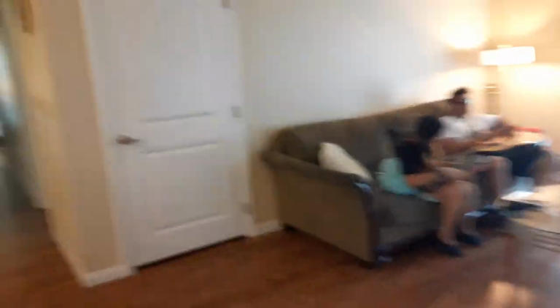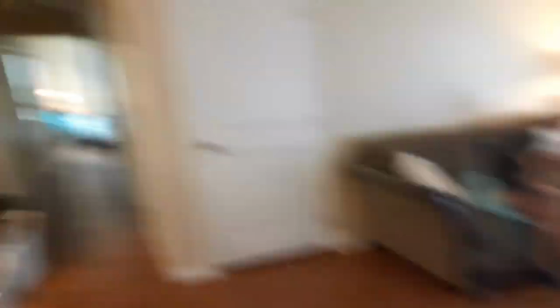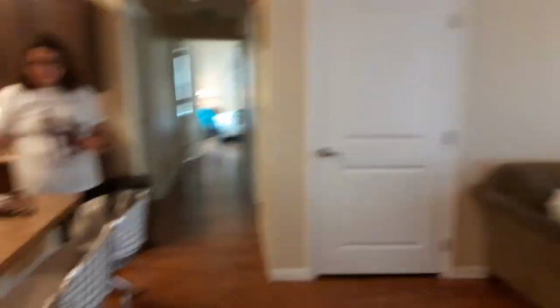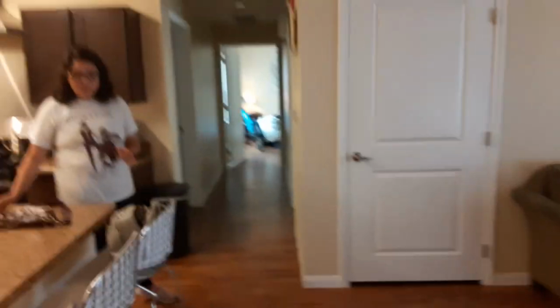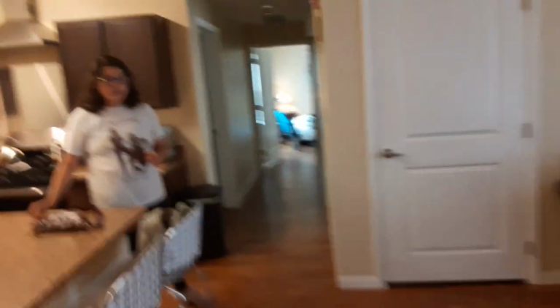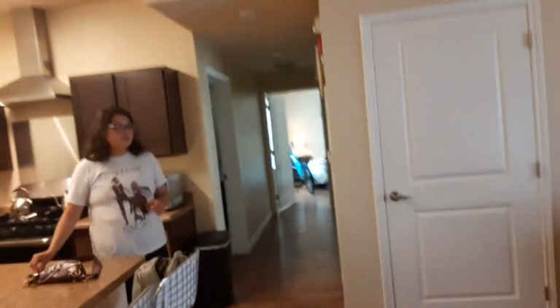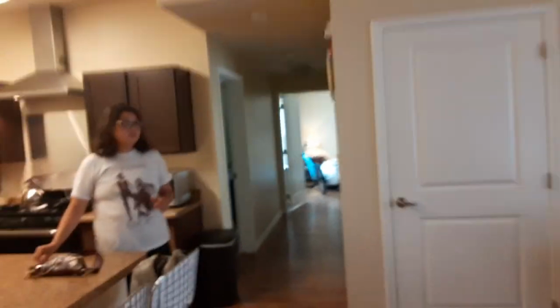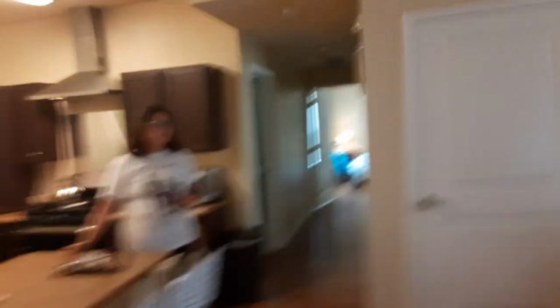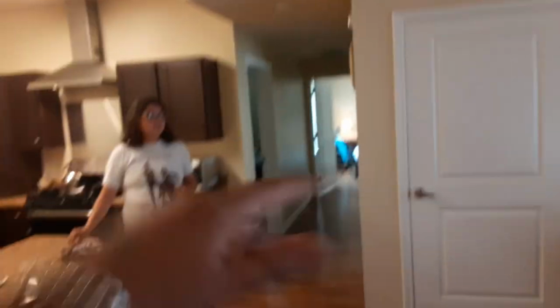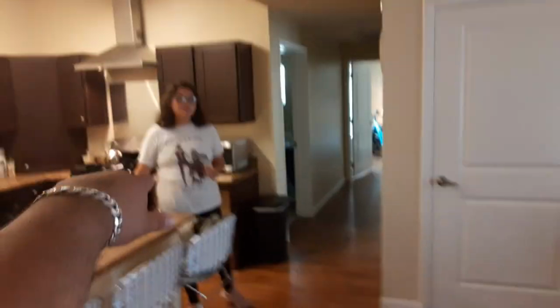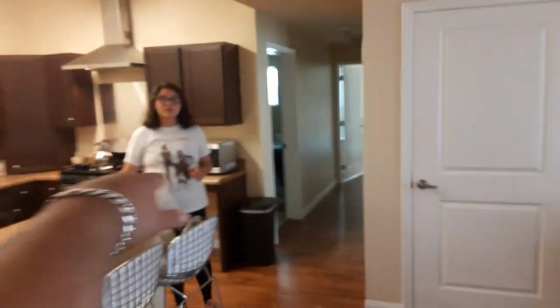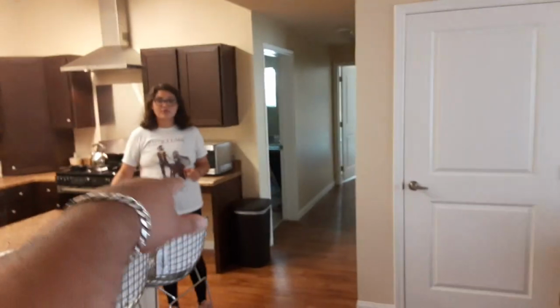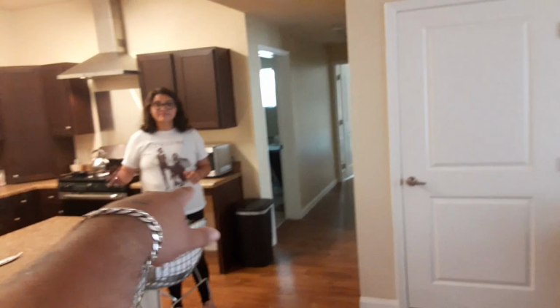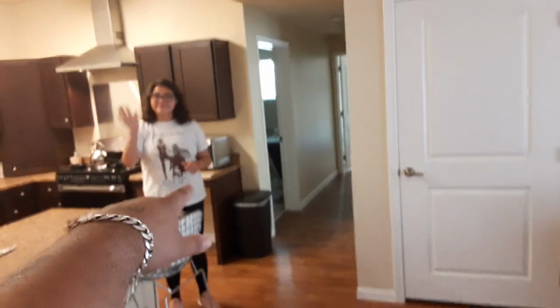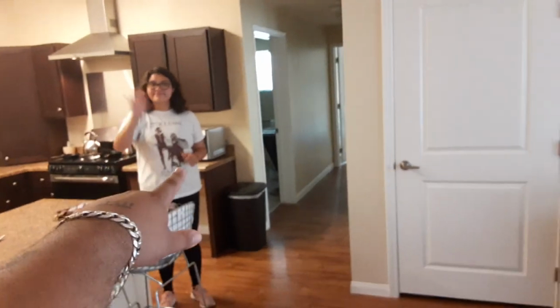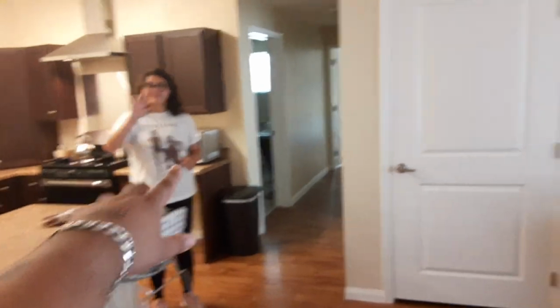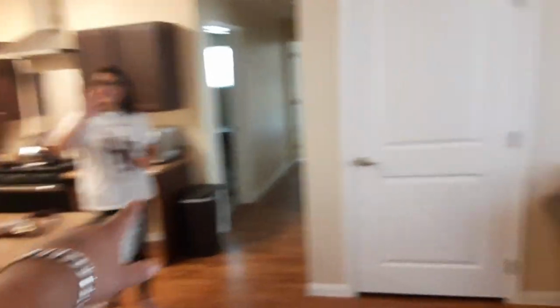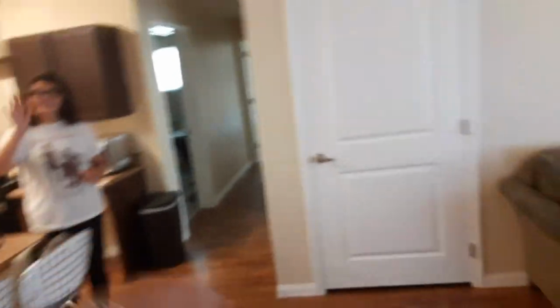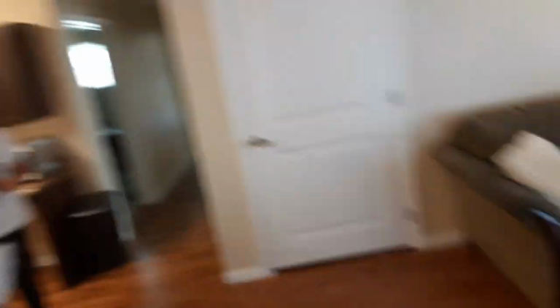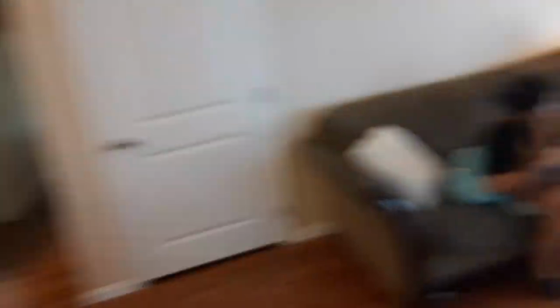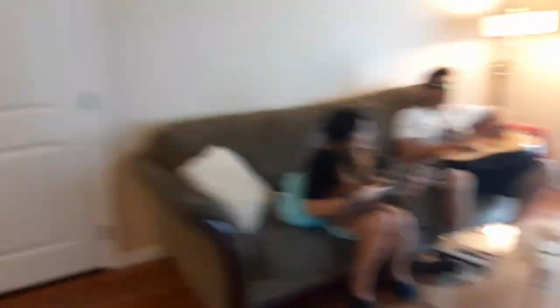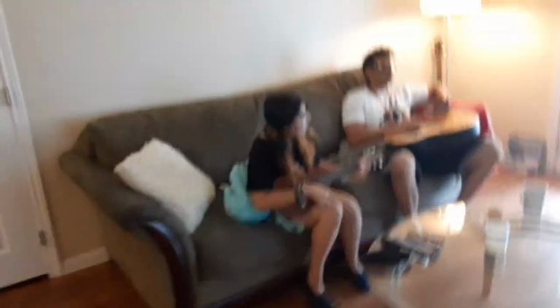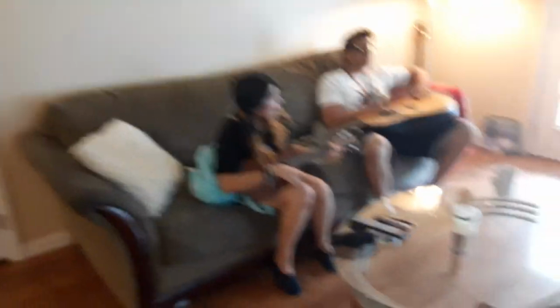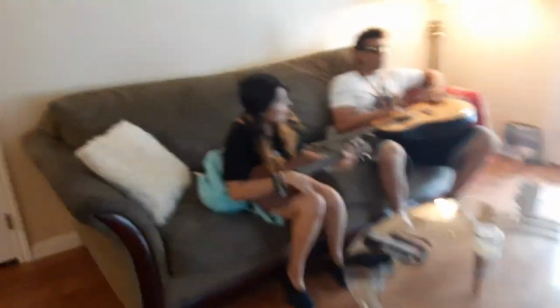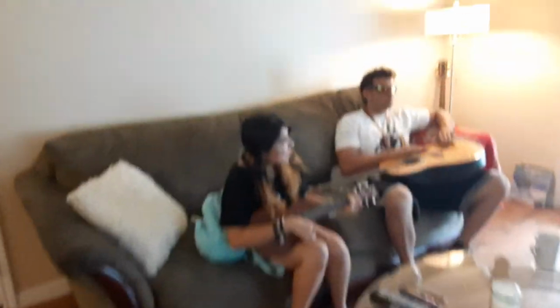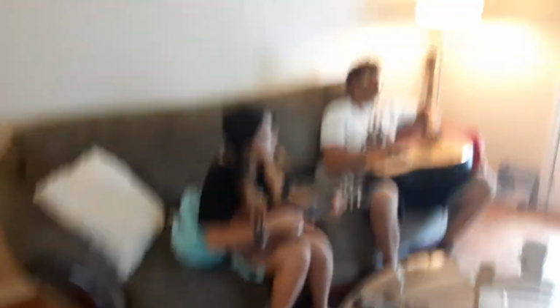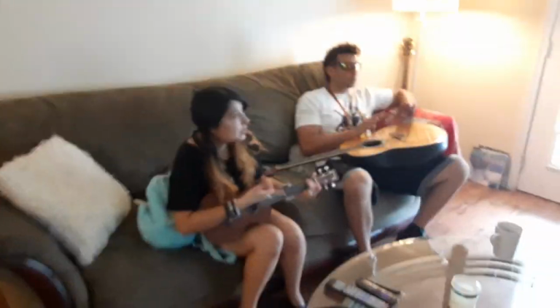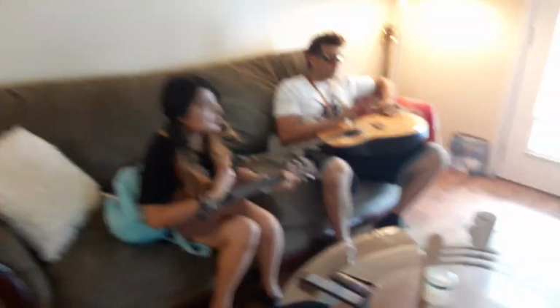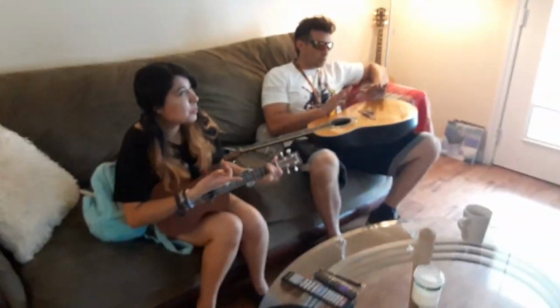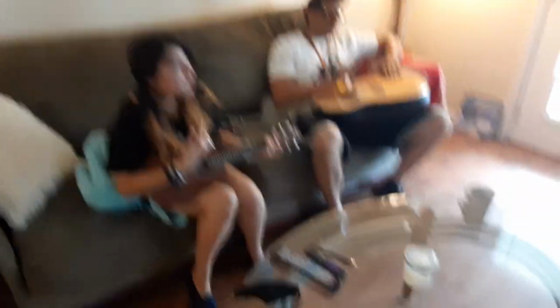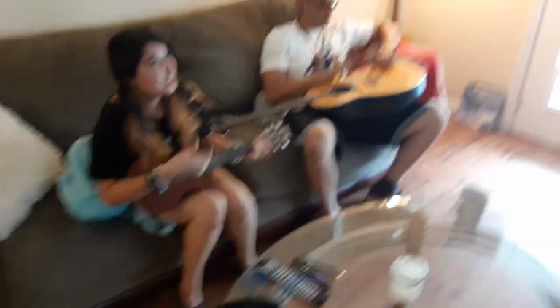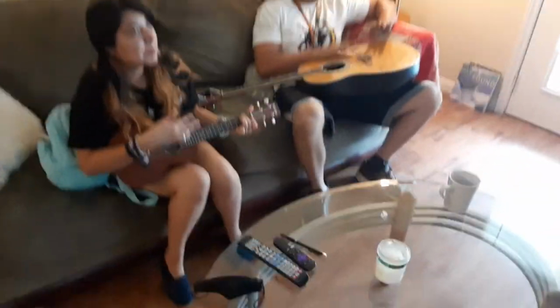Guys, this is Terry's house — that's my cousin, my cousin Terry — and we're playing music in here.